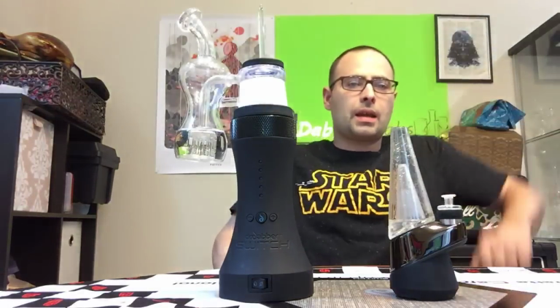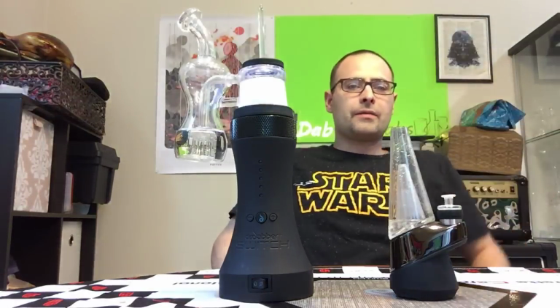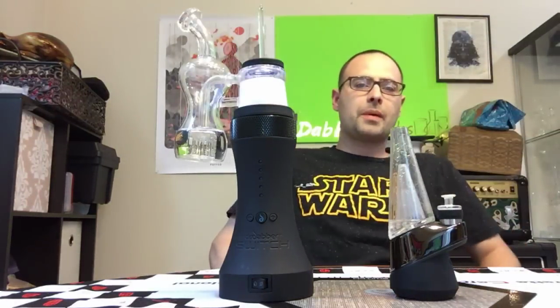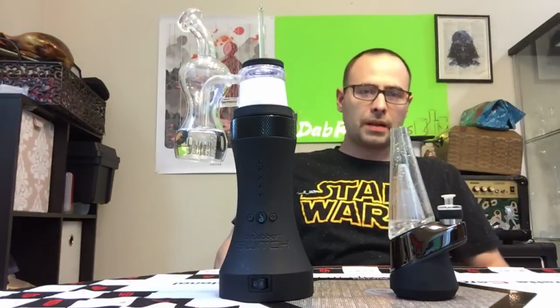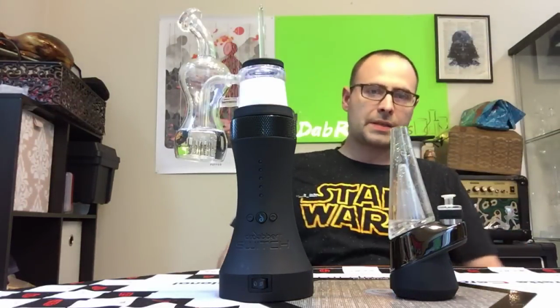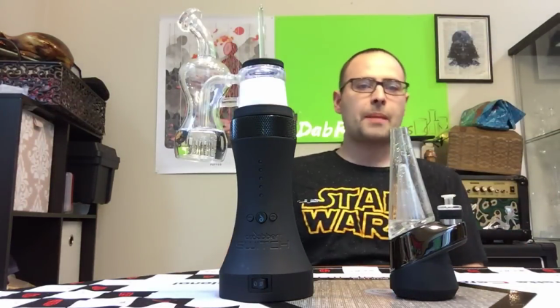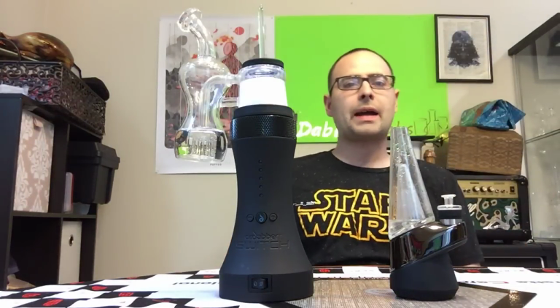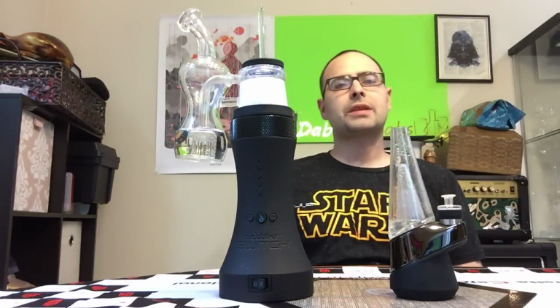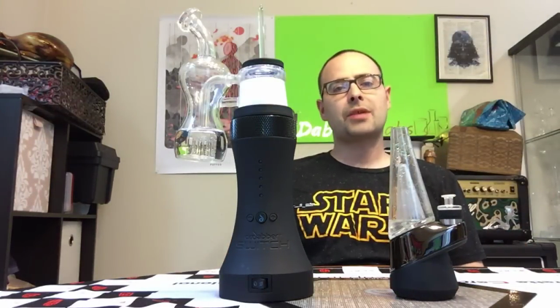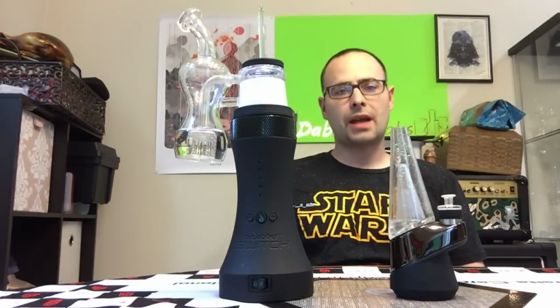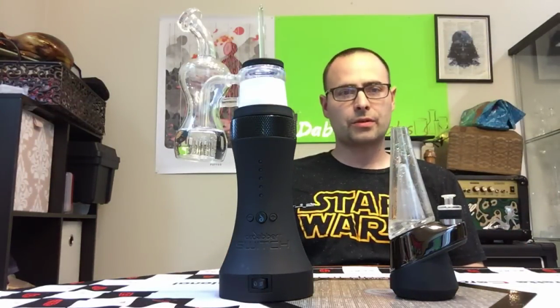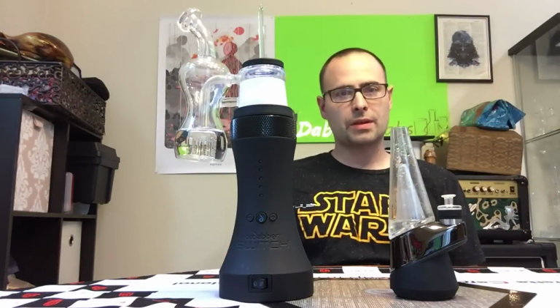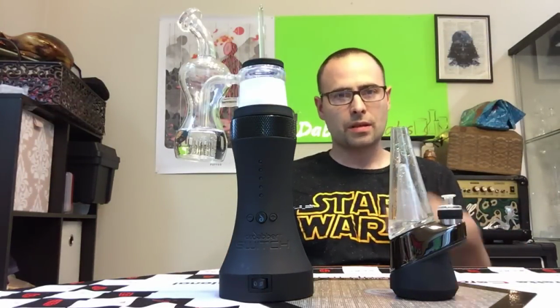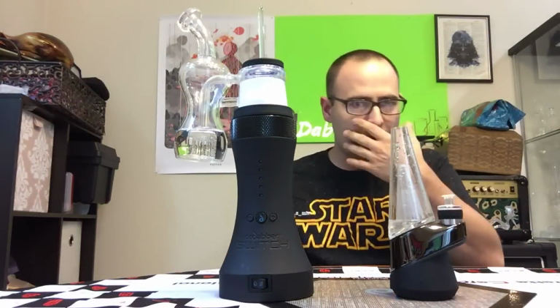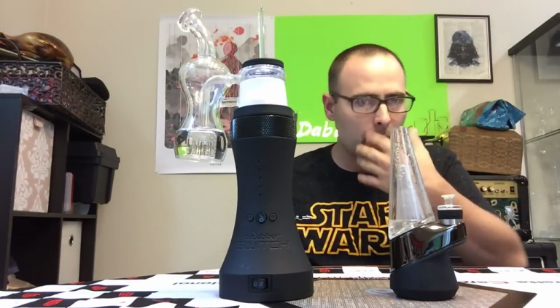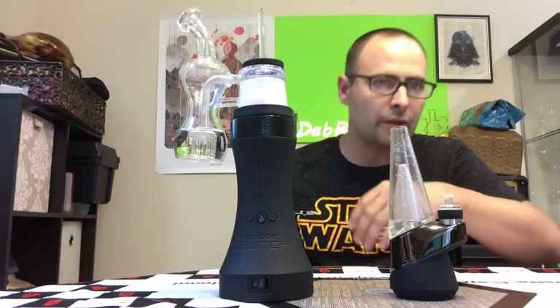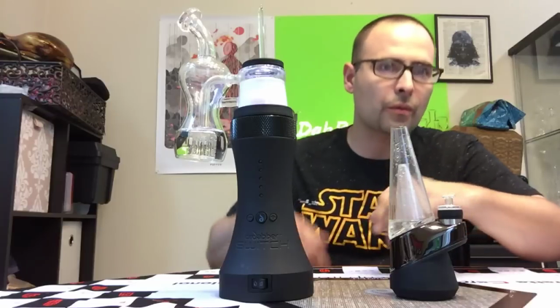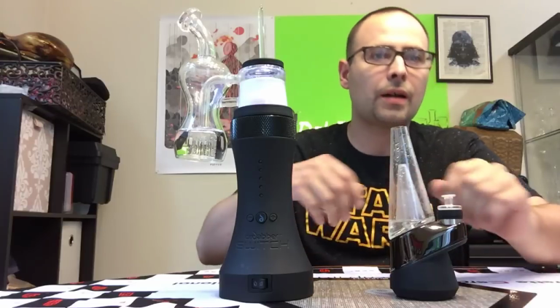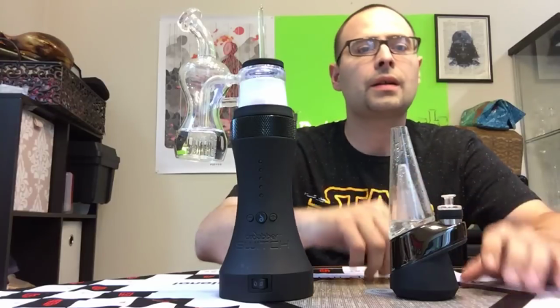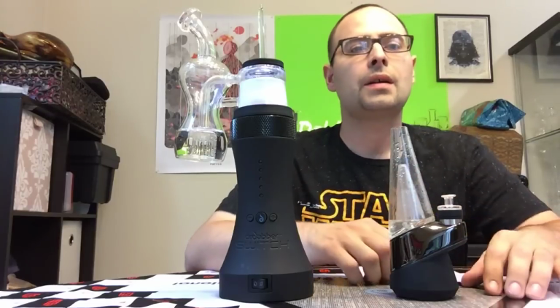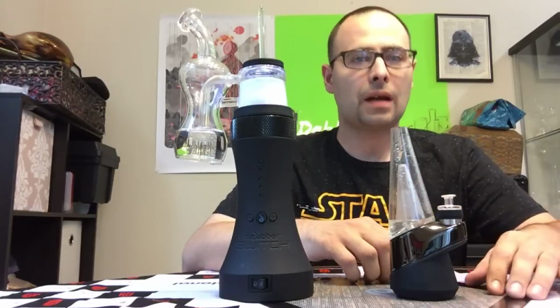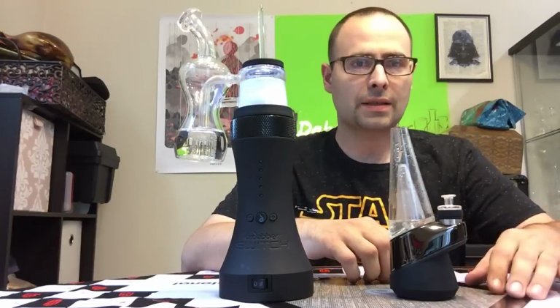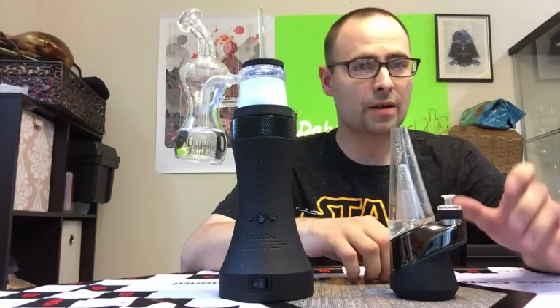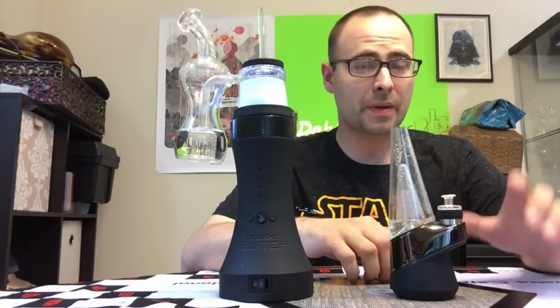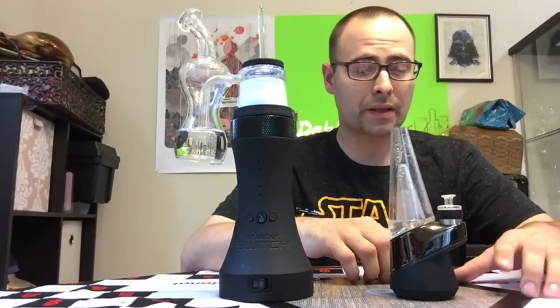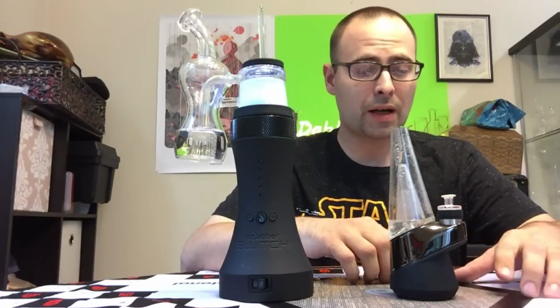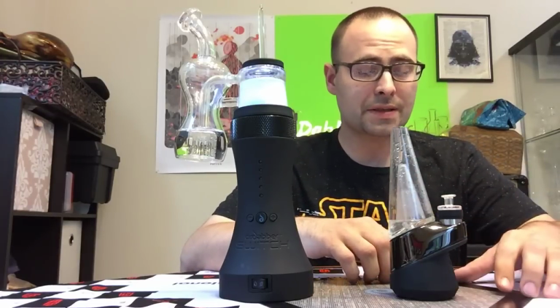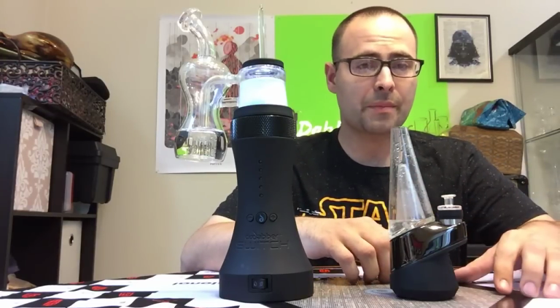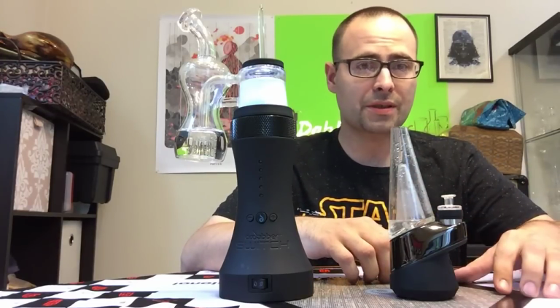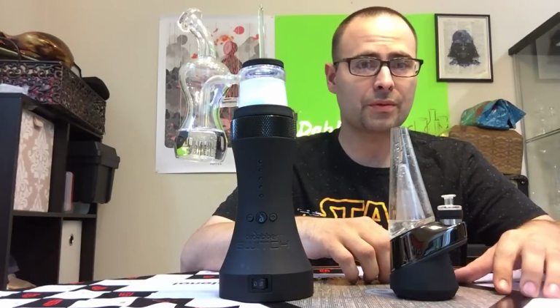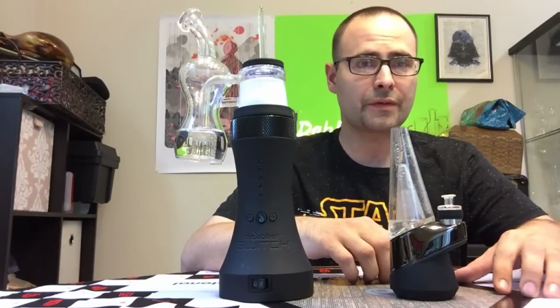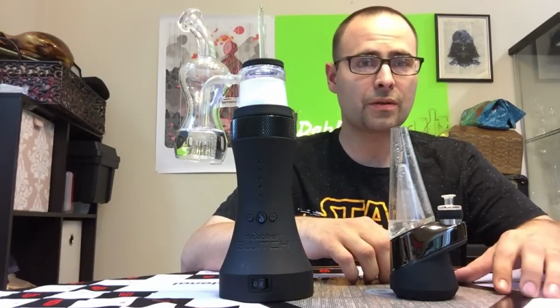Hey everybody, it's Brent back with Dabber at Laboratories. Hope y'all been doing well. Sorry it's been a little while since I posted up a review.